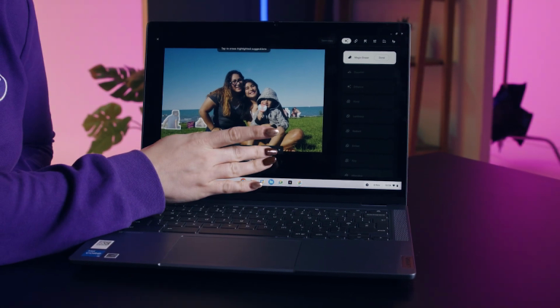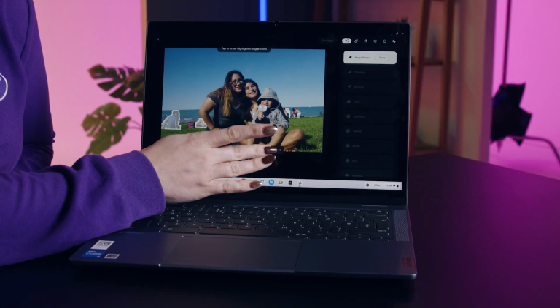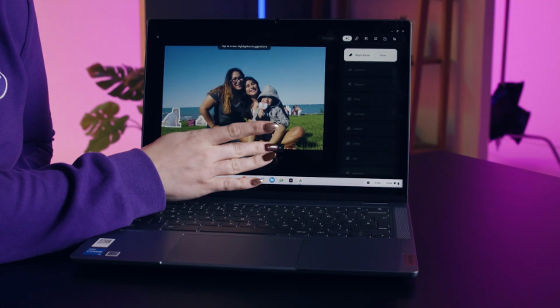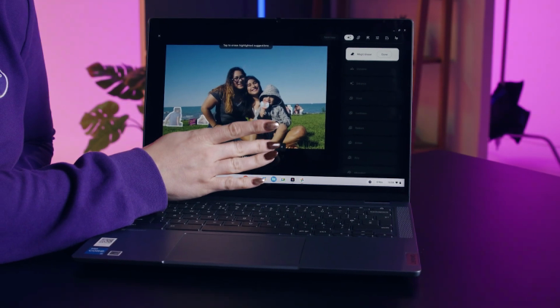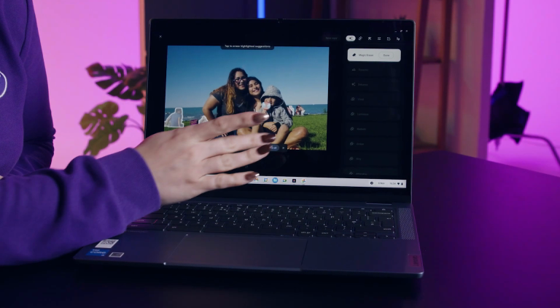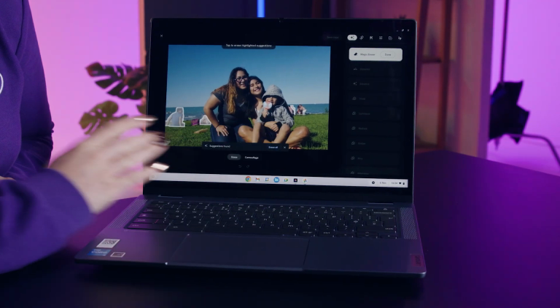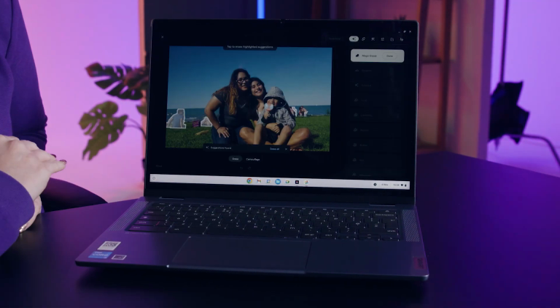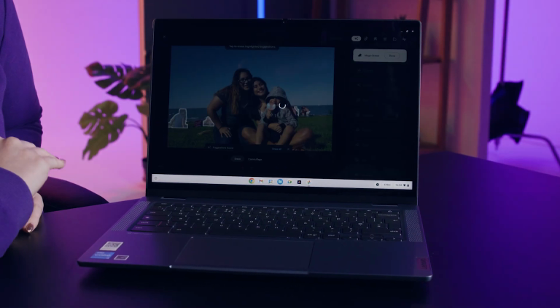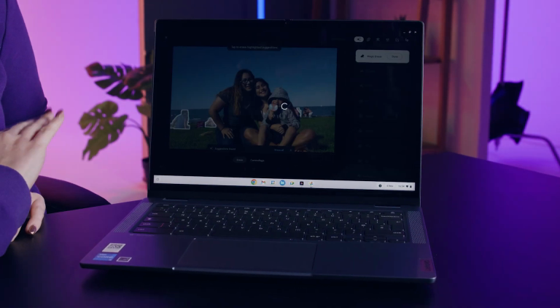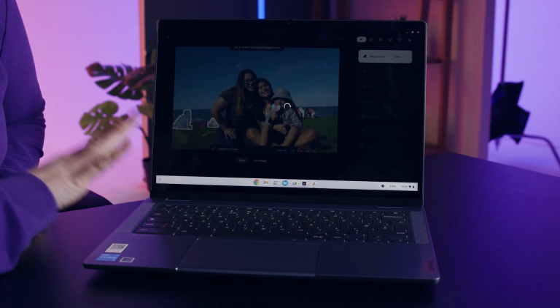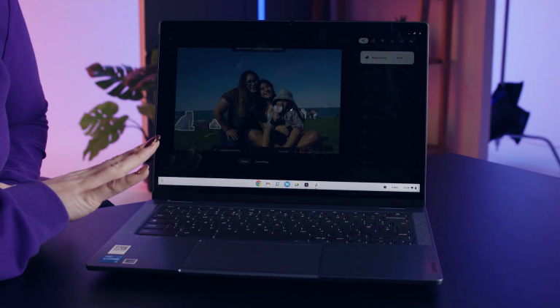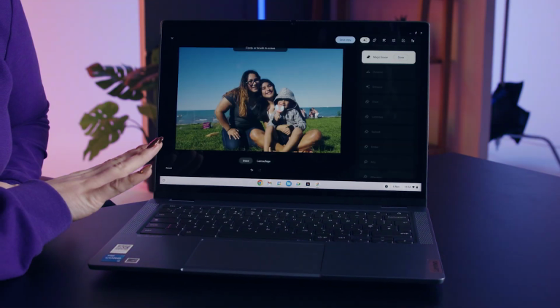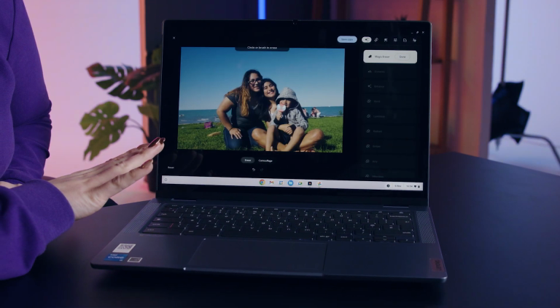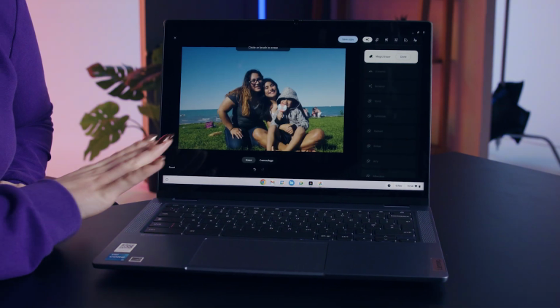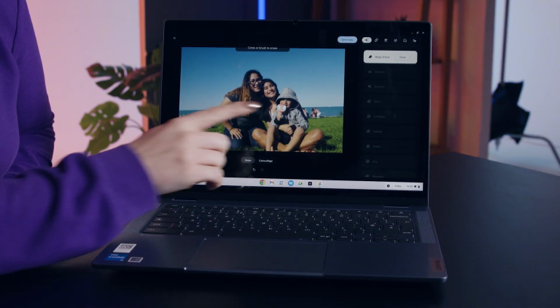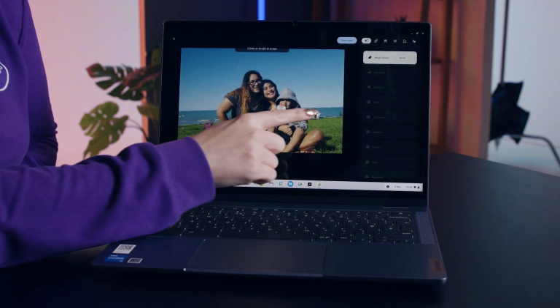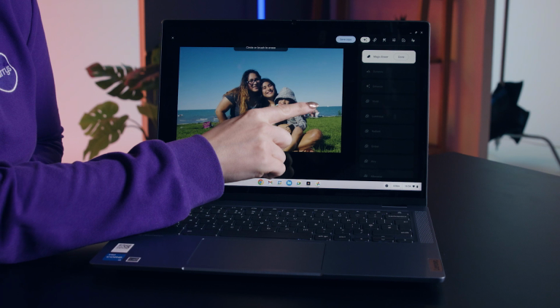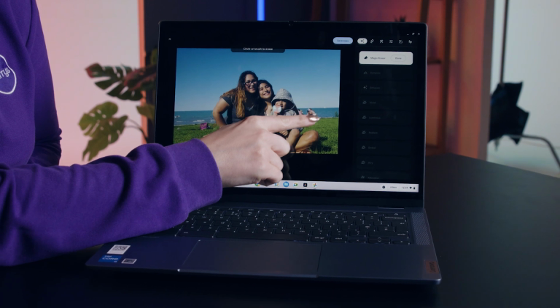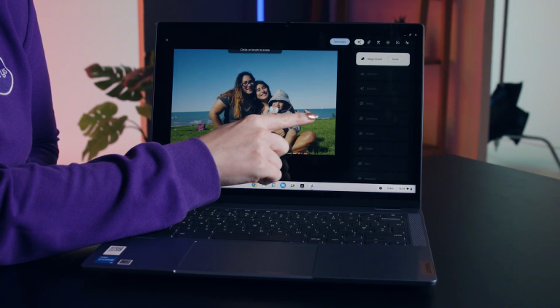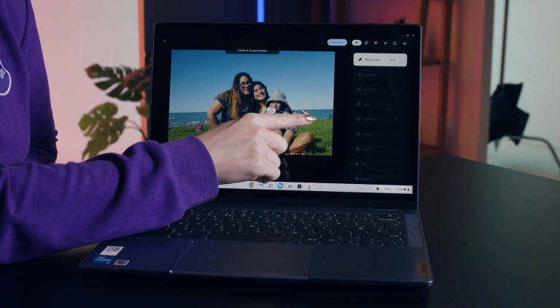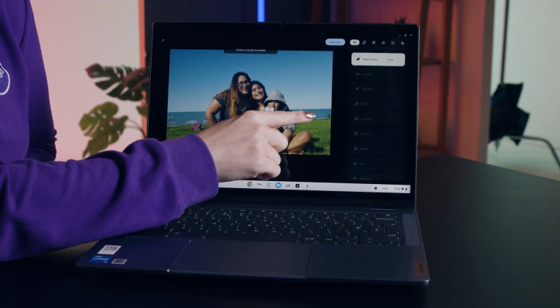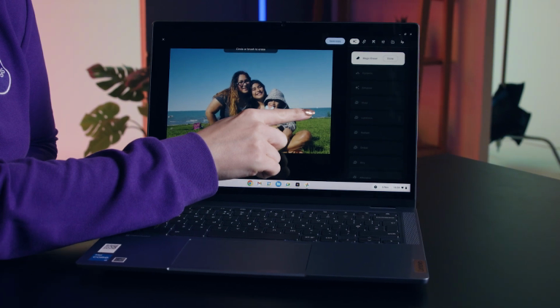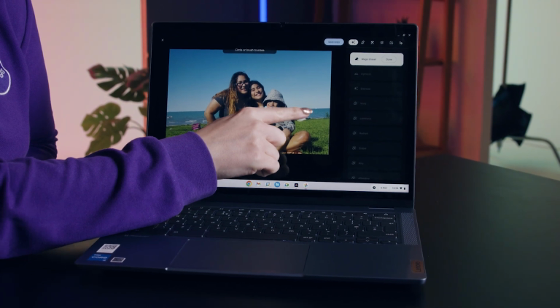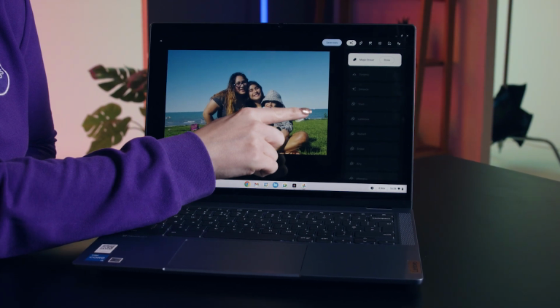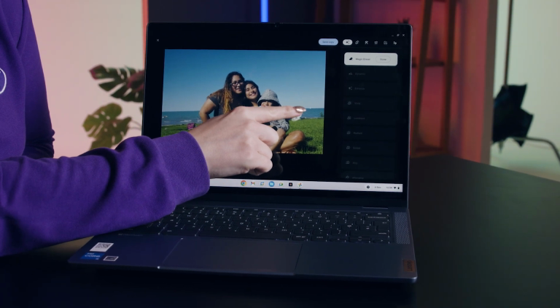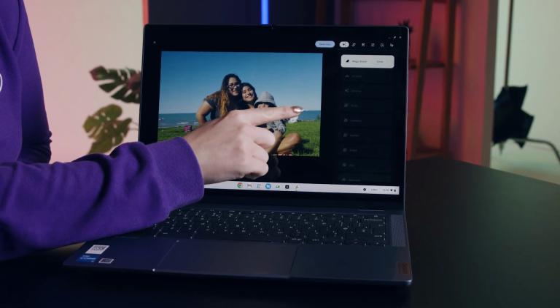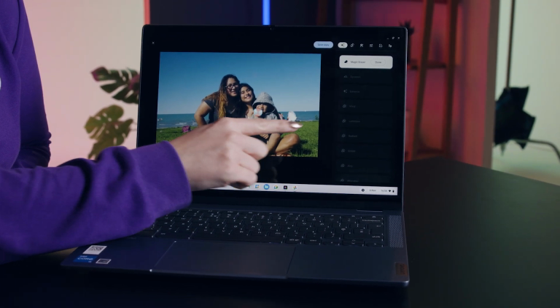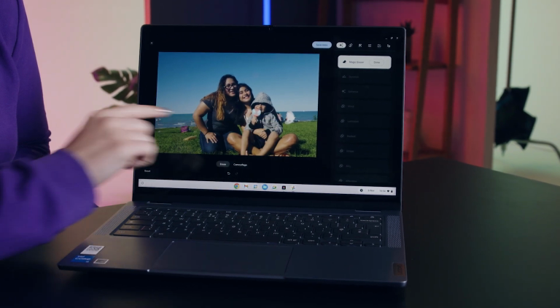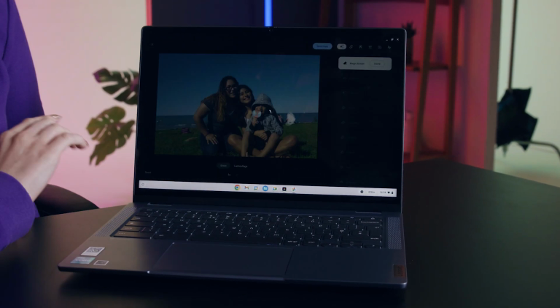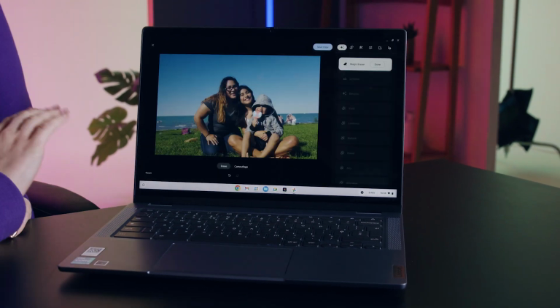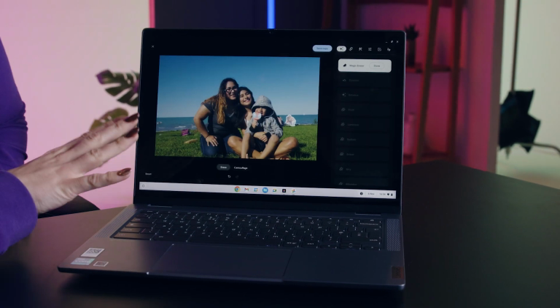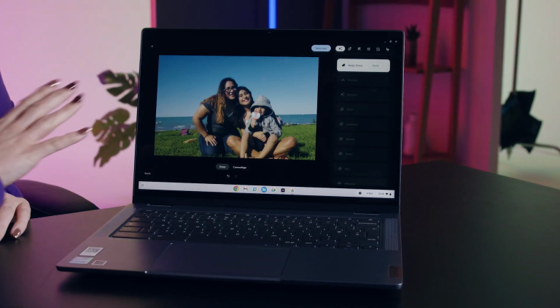If you click erase all, you'll see them vanish. And if you want, you can also select your own unwanted areas and it will automatically get rid of them too.